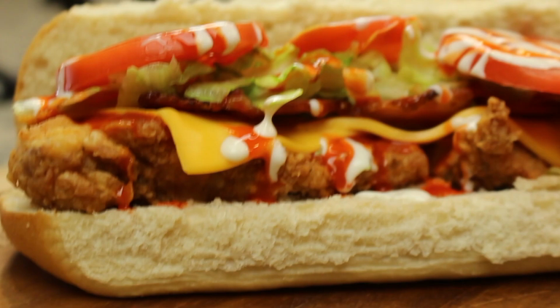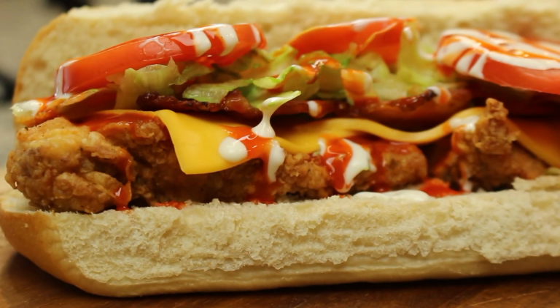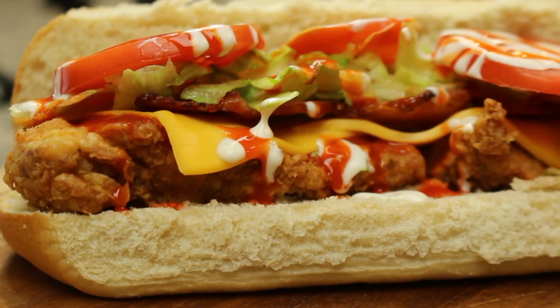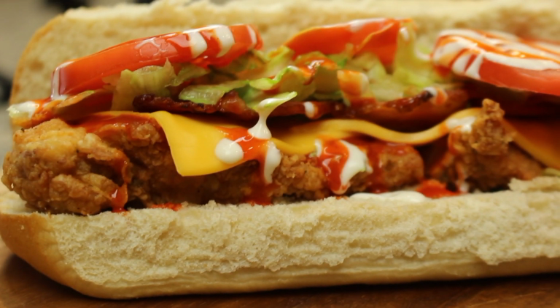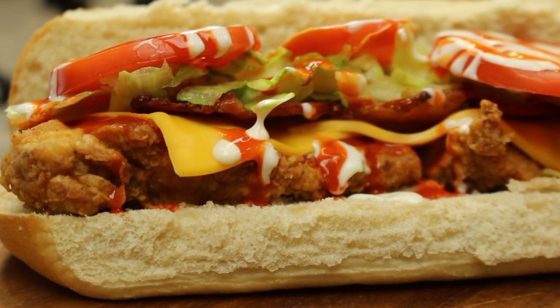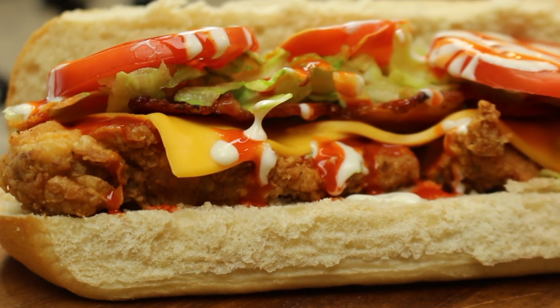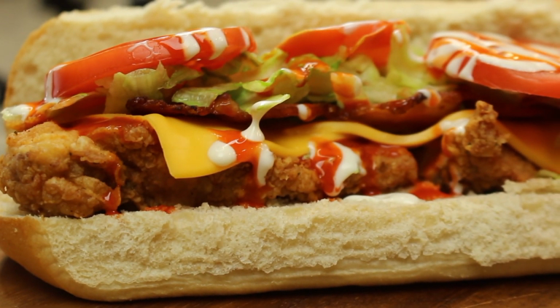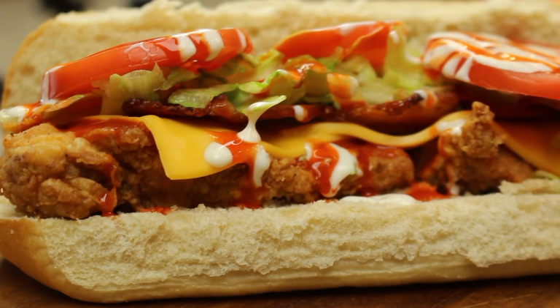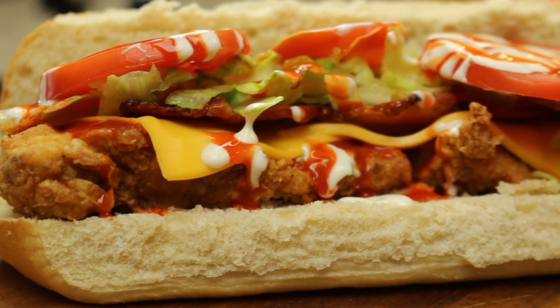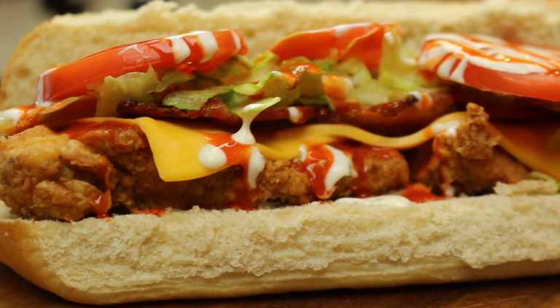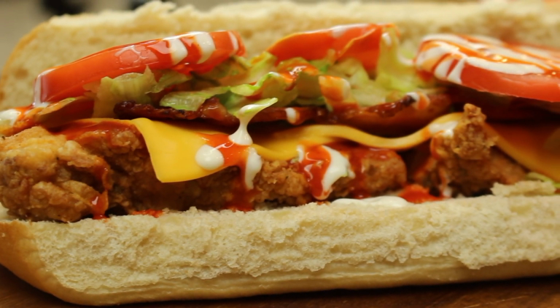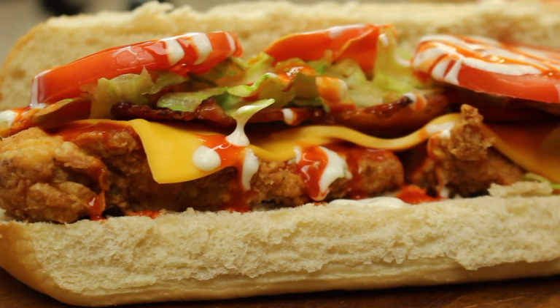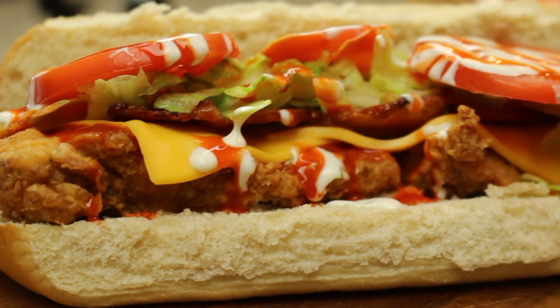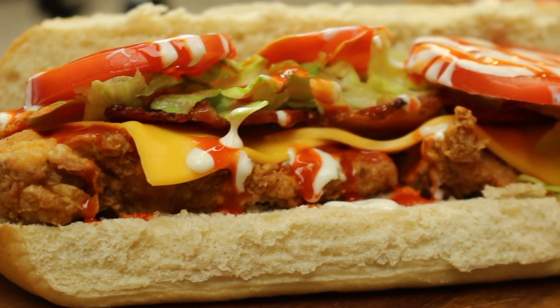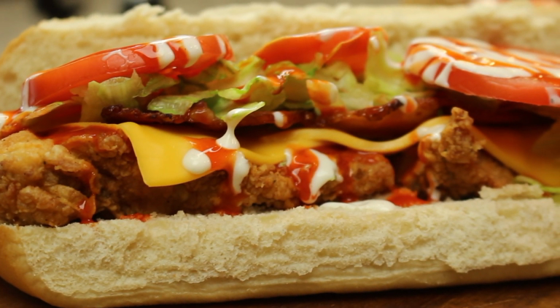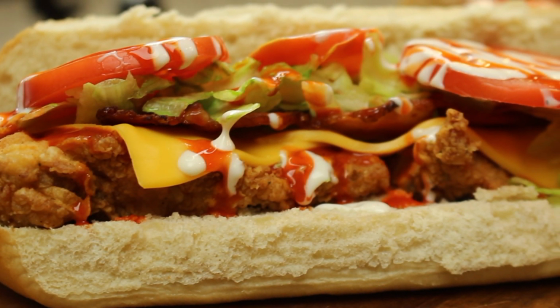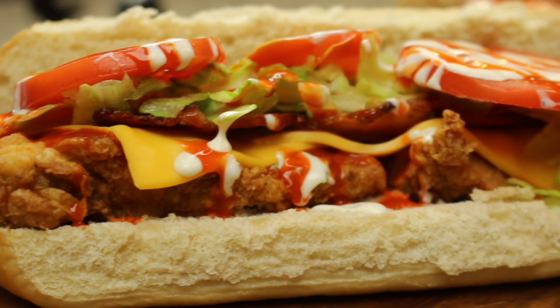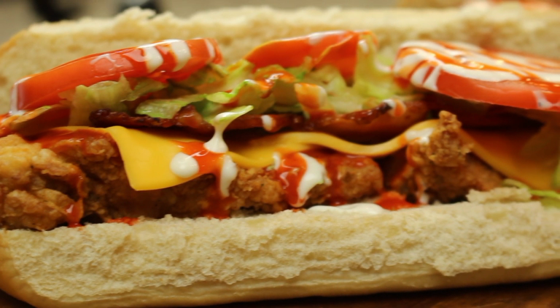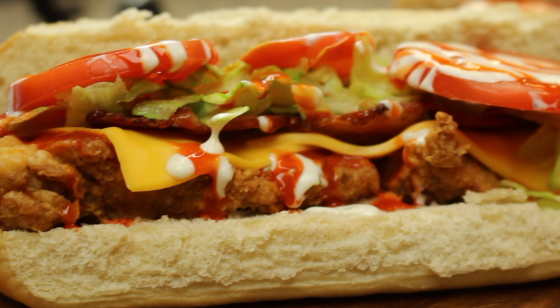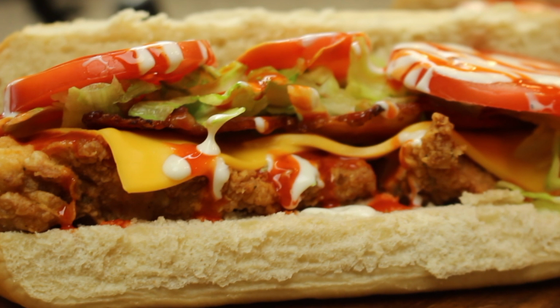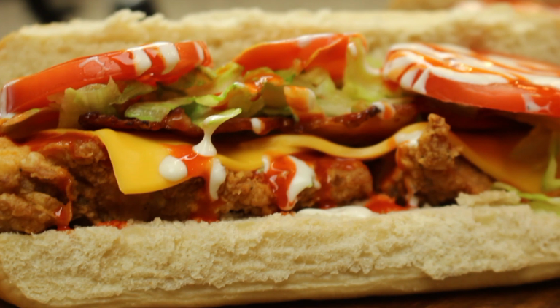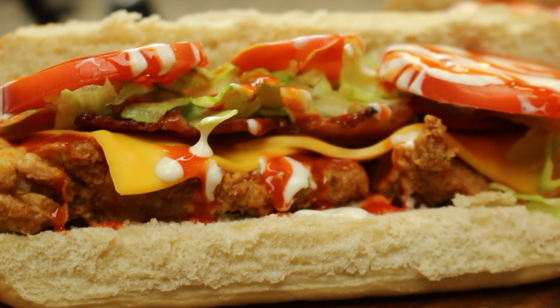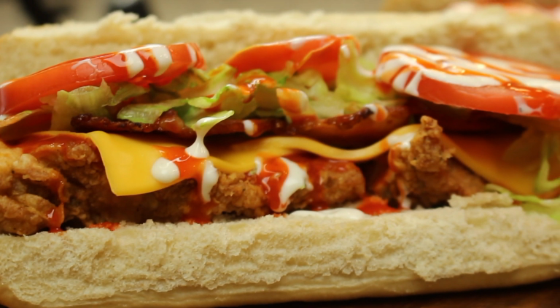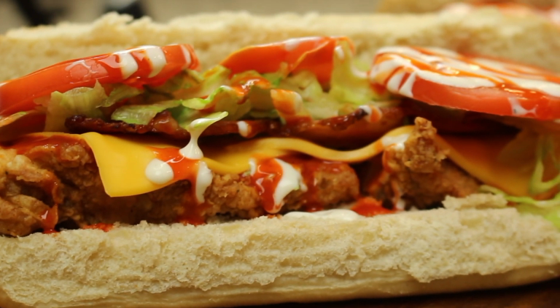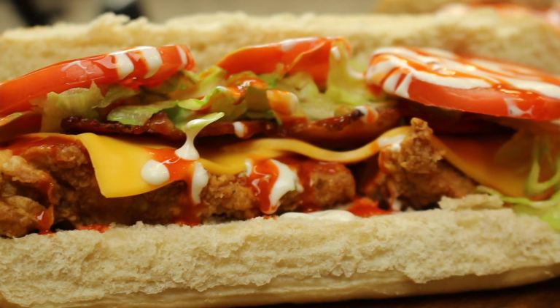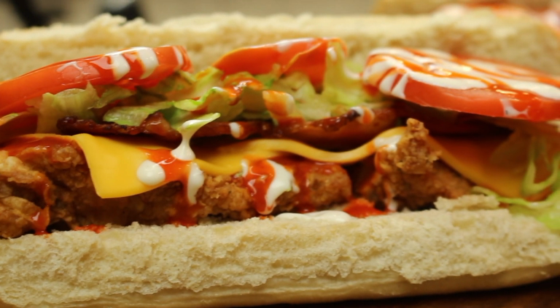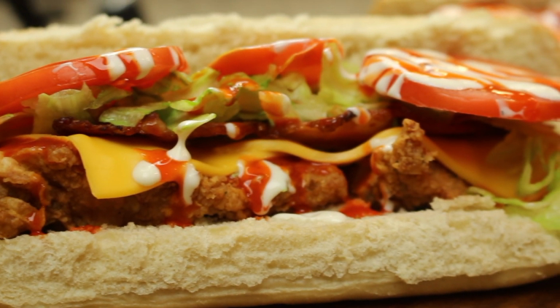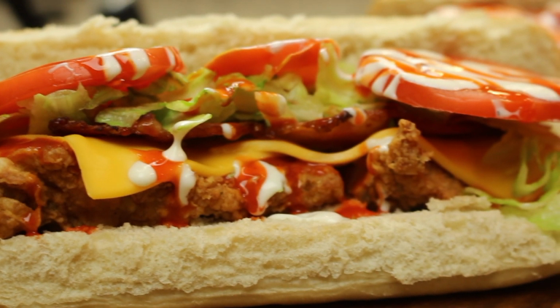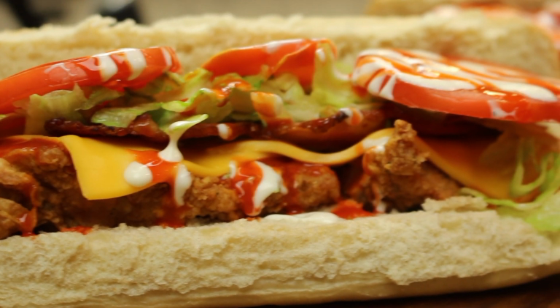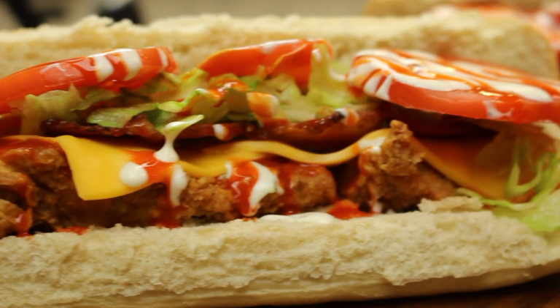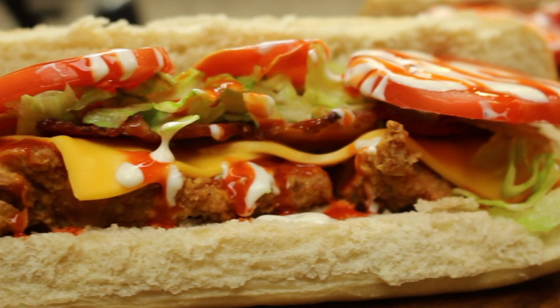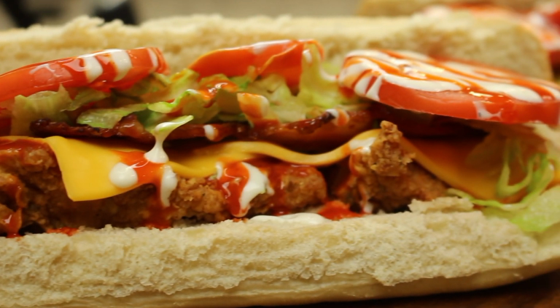And there goes our buffalo chicken and ranch BLT. We hope you all enjoyed this video and we'll see you next time.